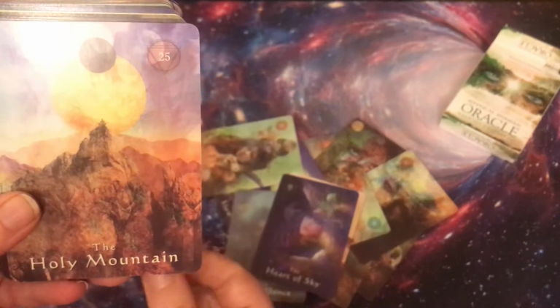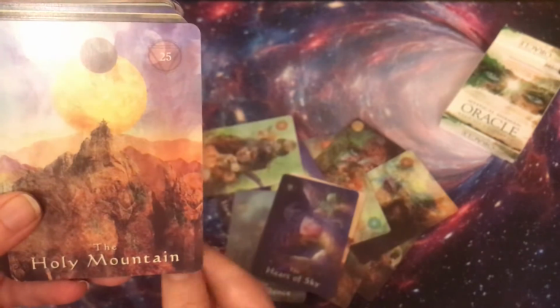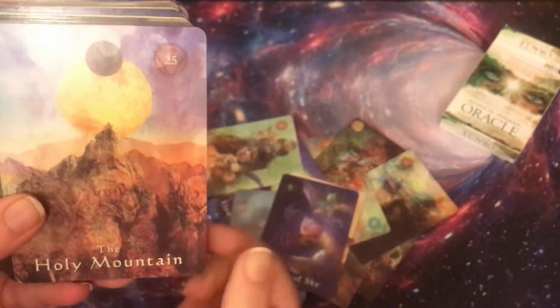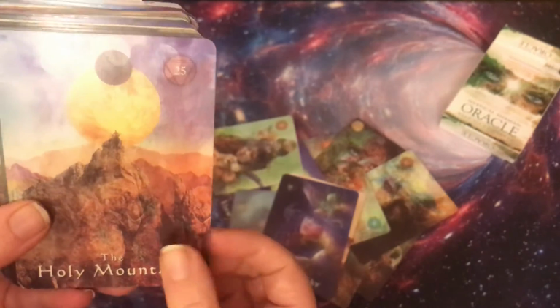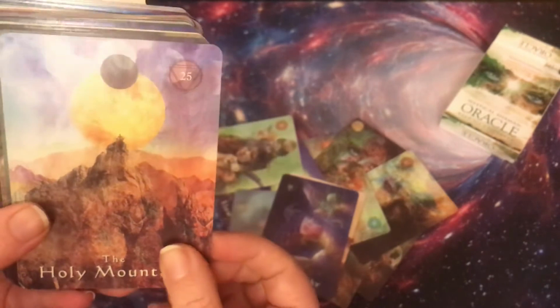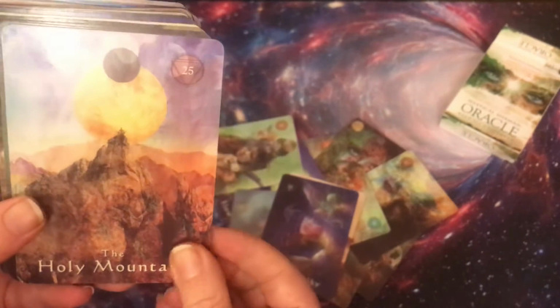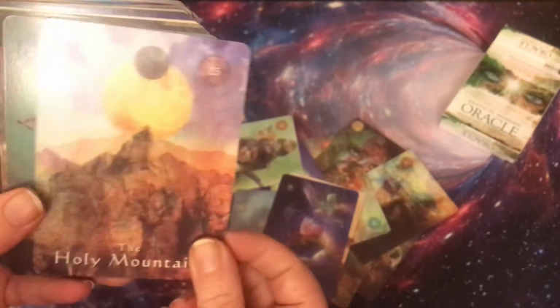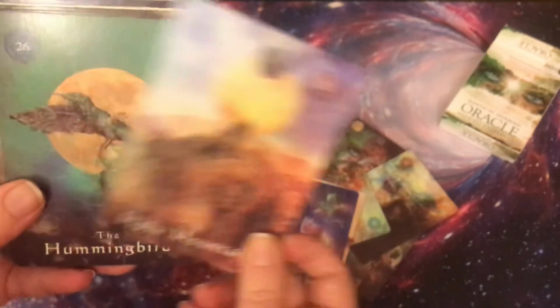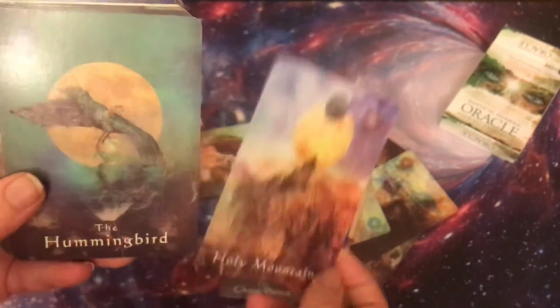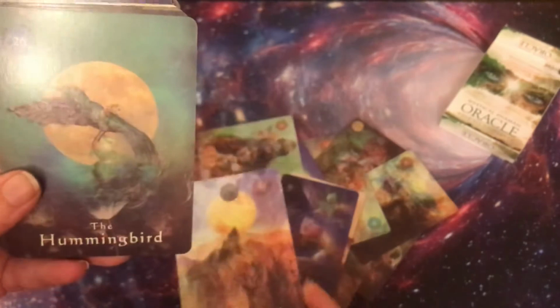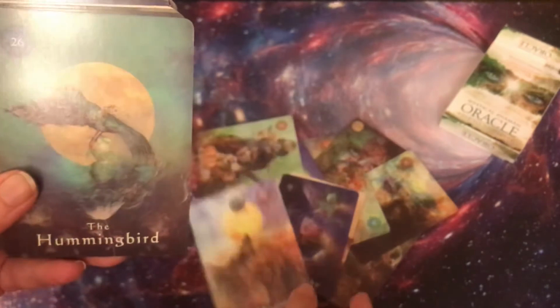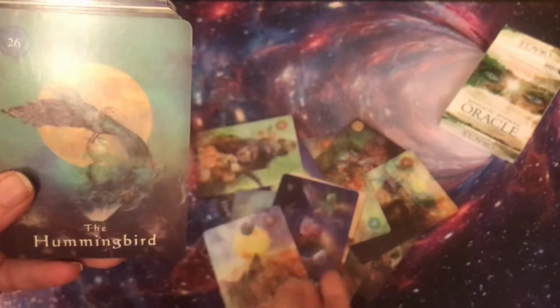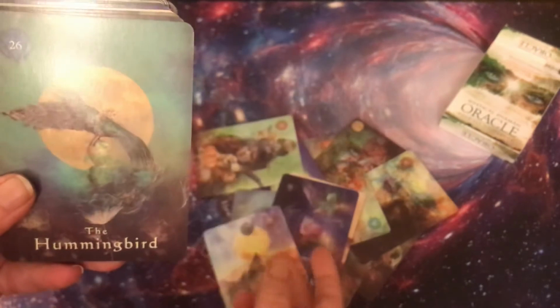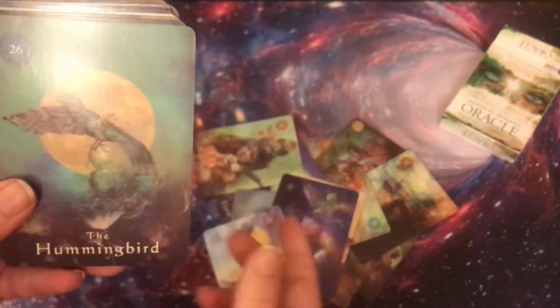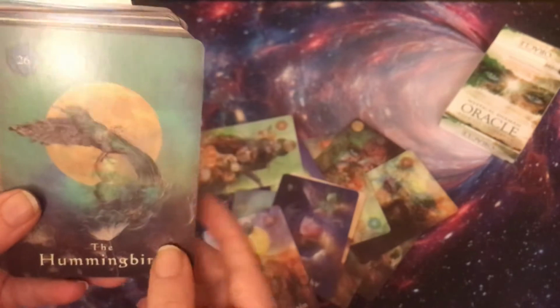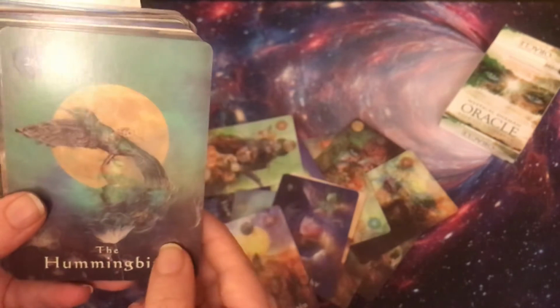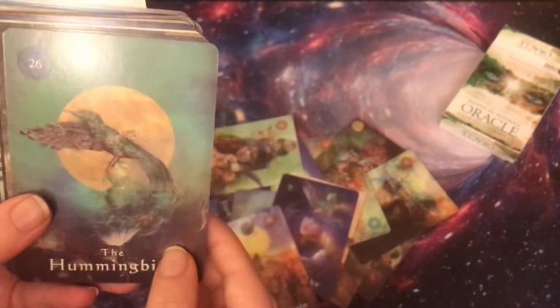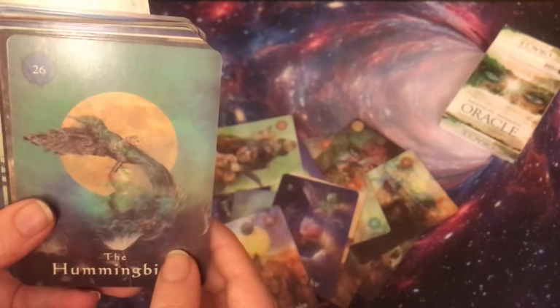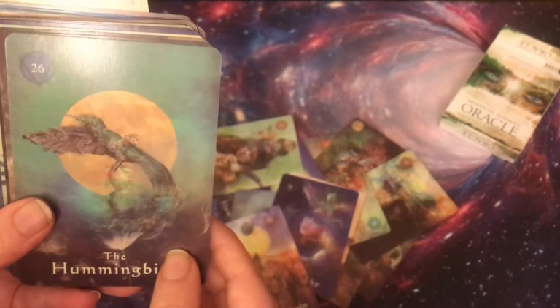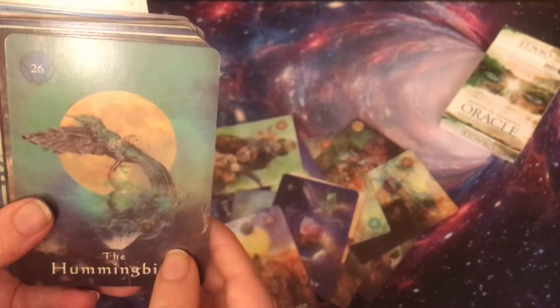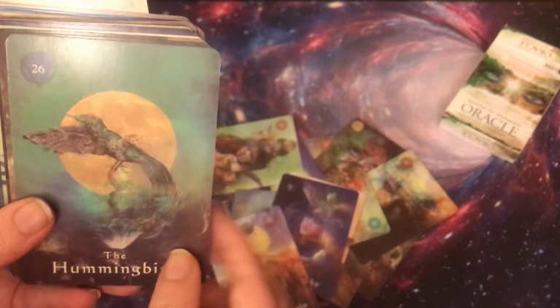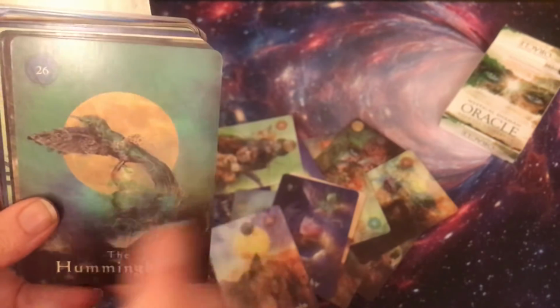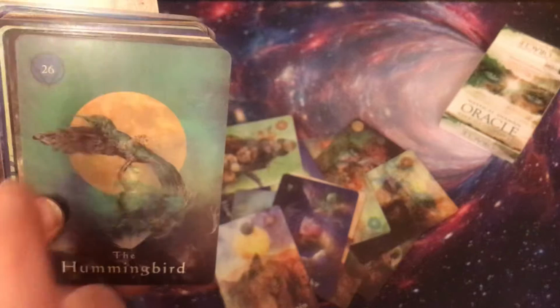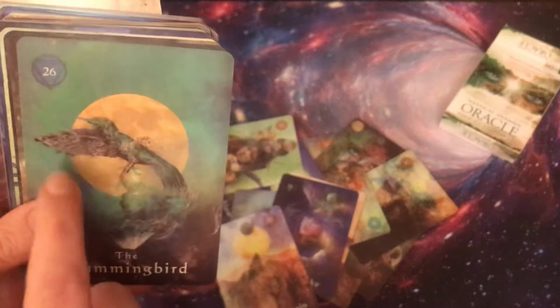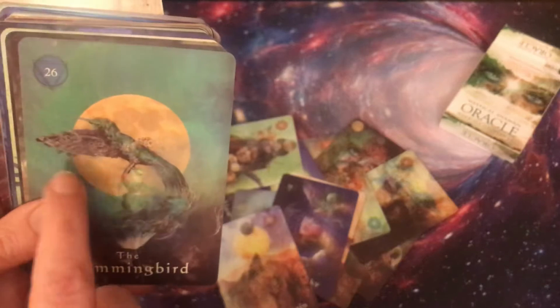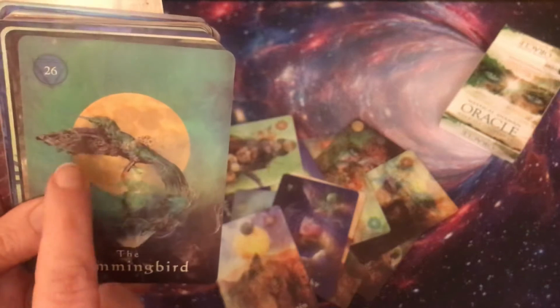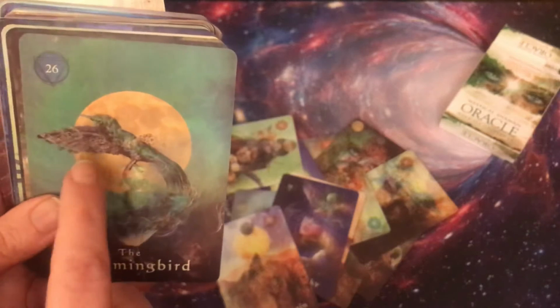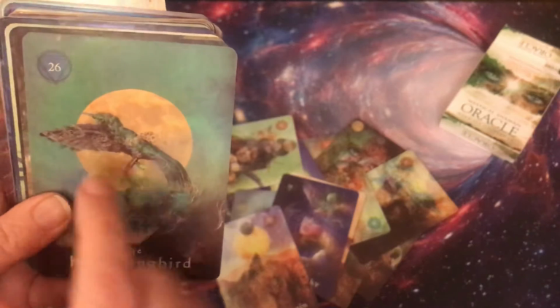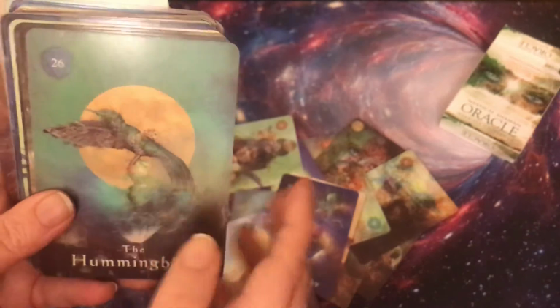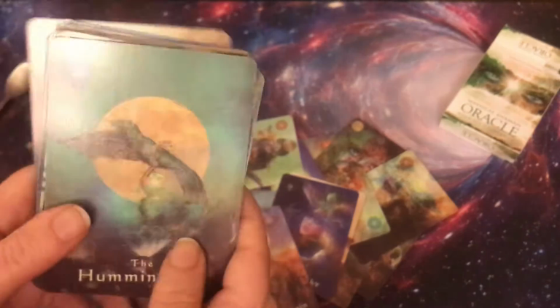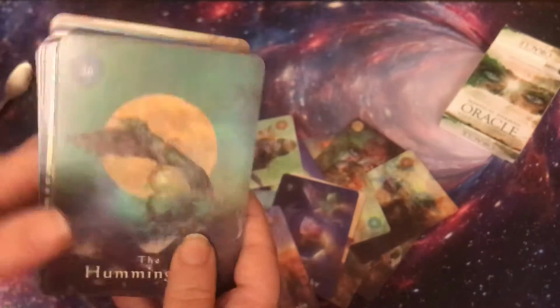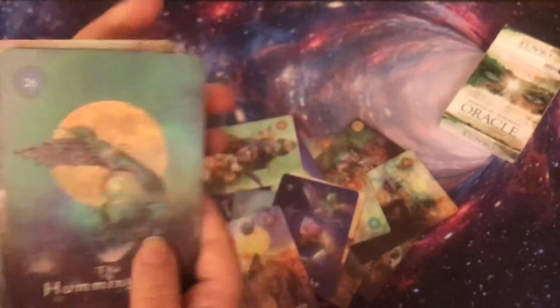The Heart of Sky. Holy Mountain — I'm in love with this deck already. Hummingbird — I love hummingbirds.